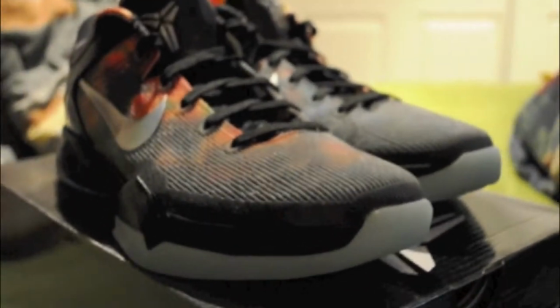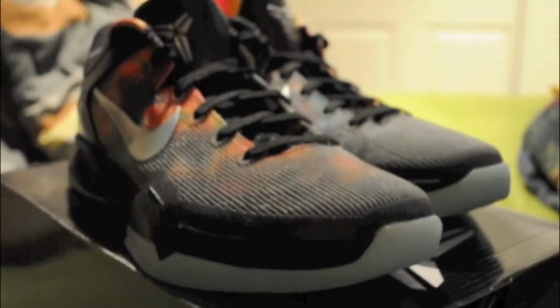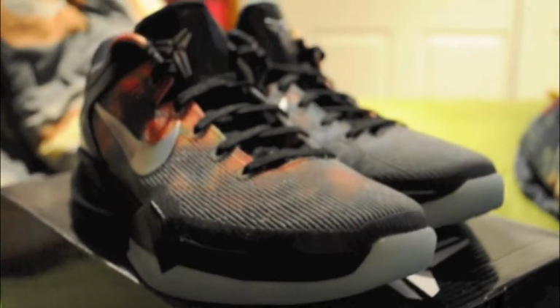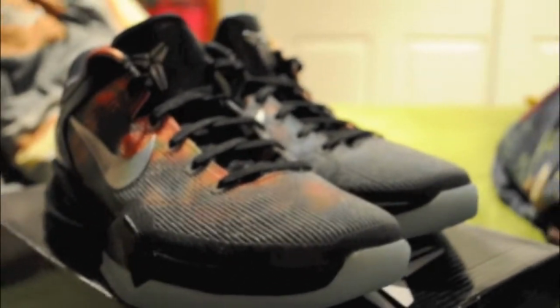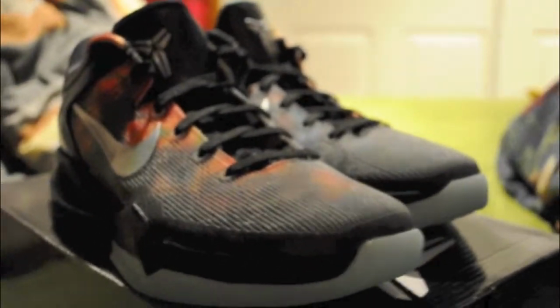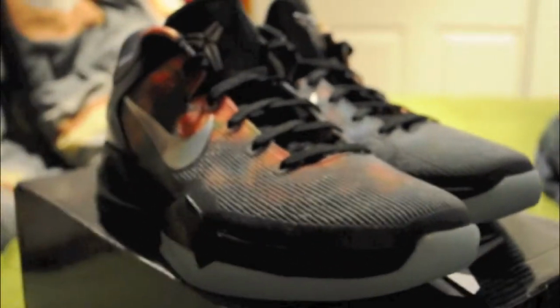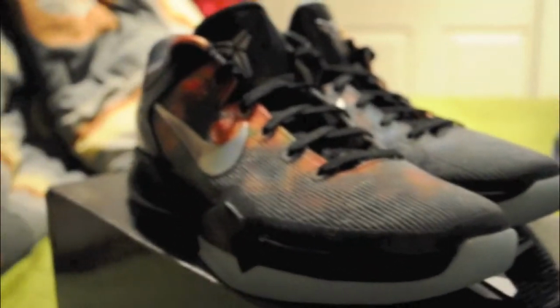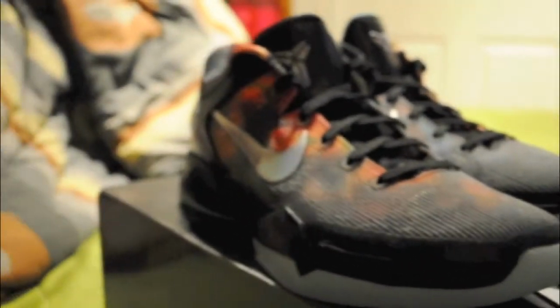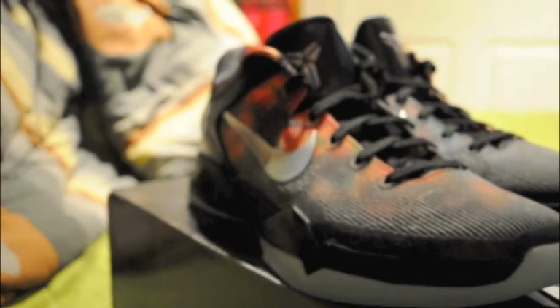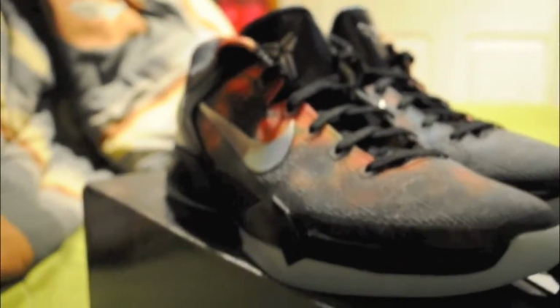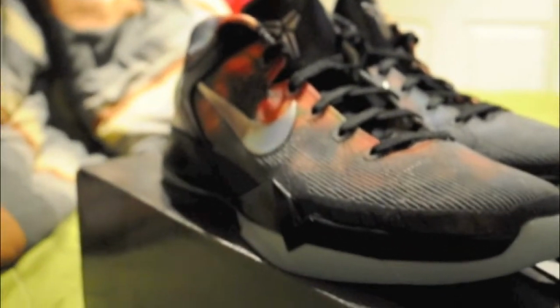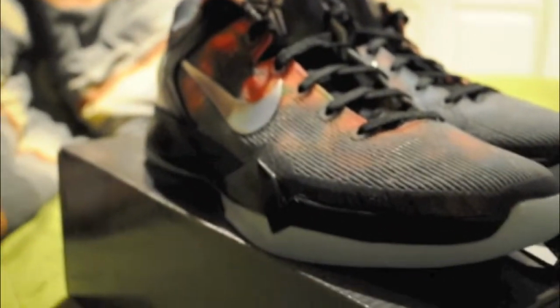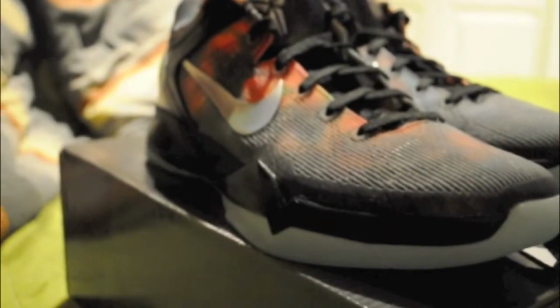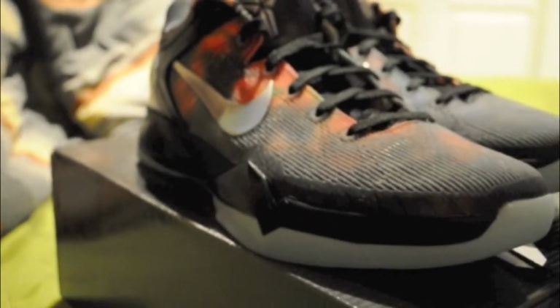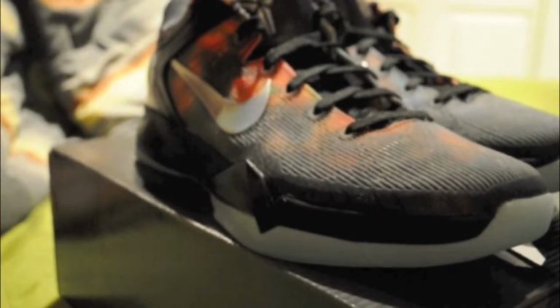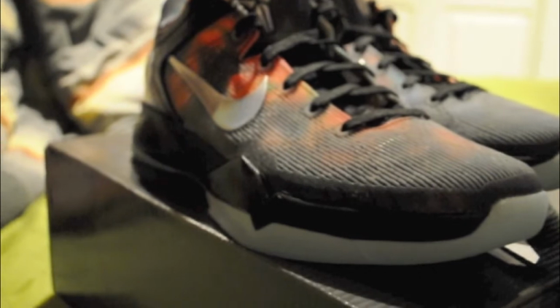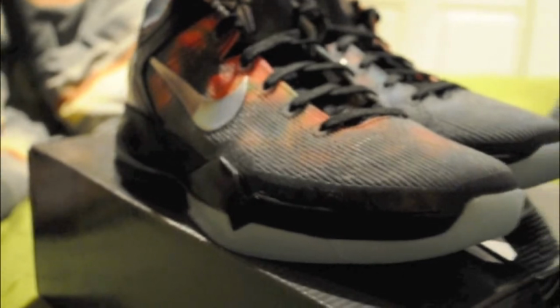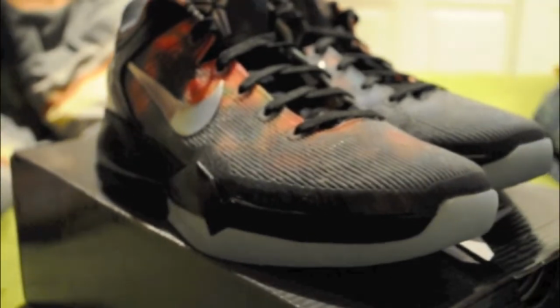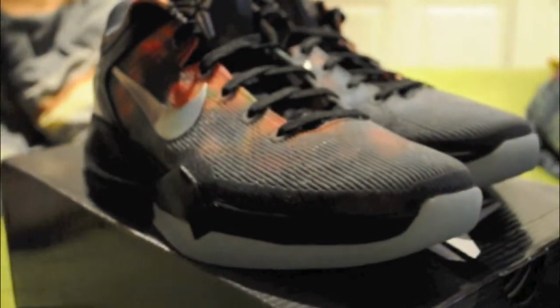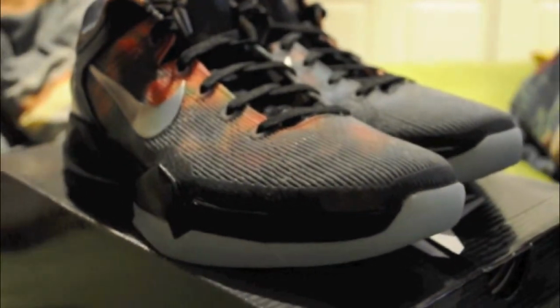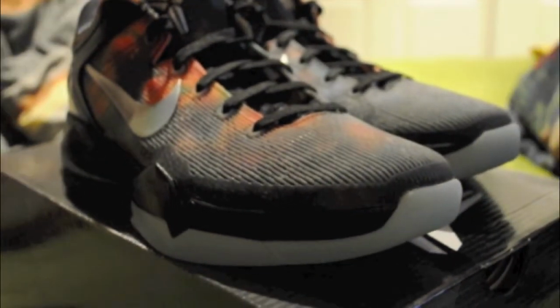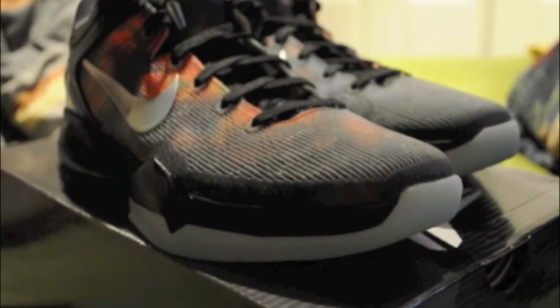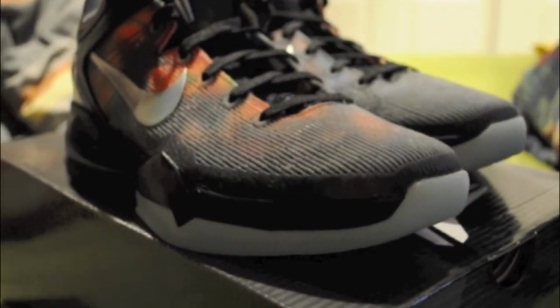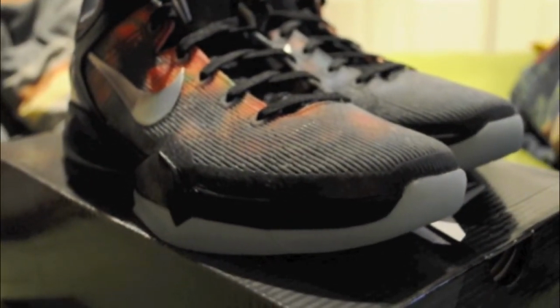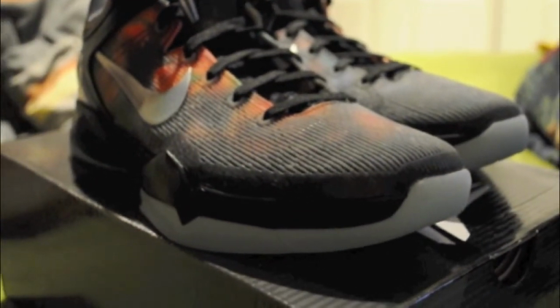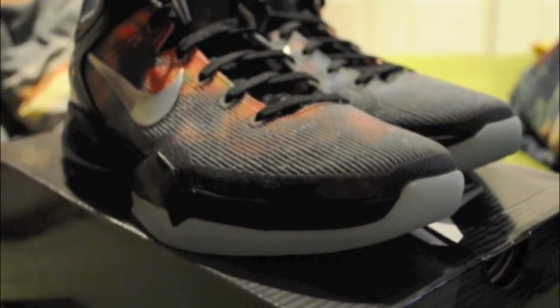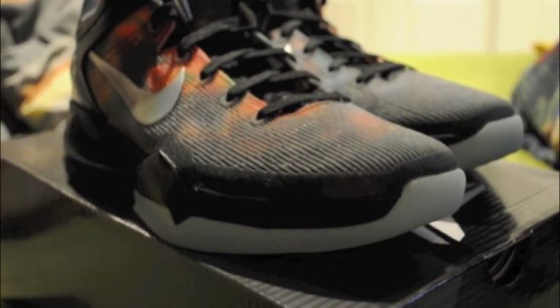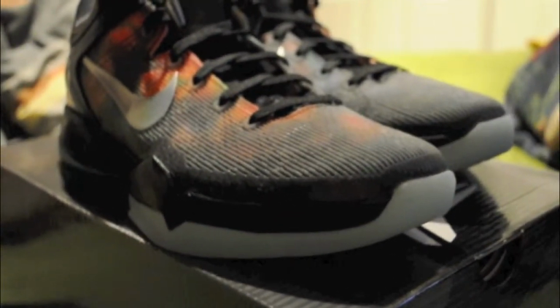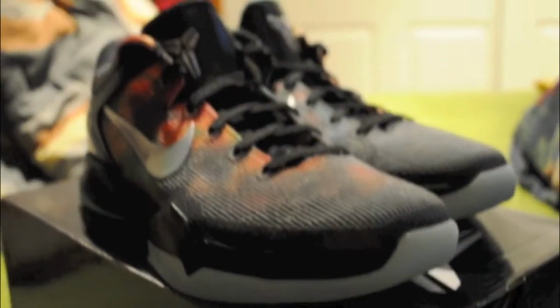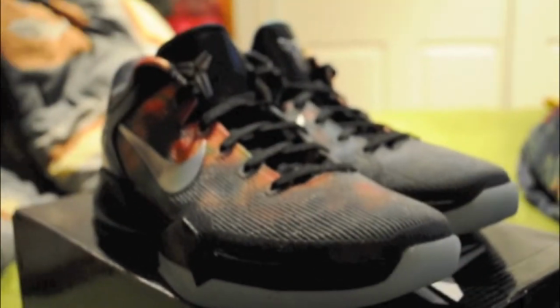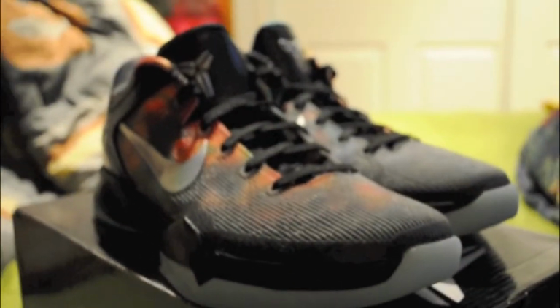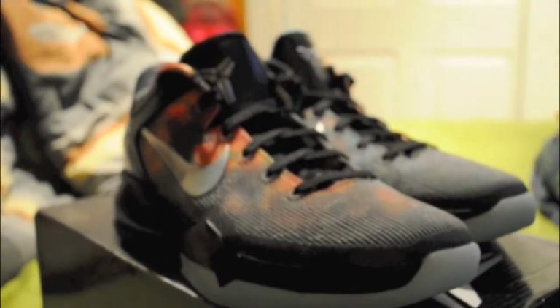So yeah, my new pickup right here — the Kobe 7 Galaxies, All-Stars, or Galaxies, Big Bangs — whatever you want to call them.